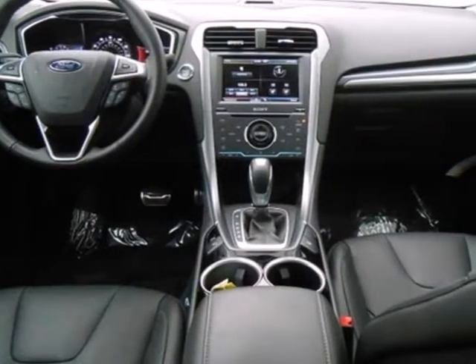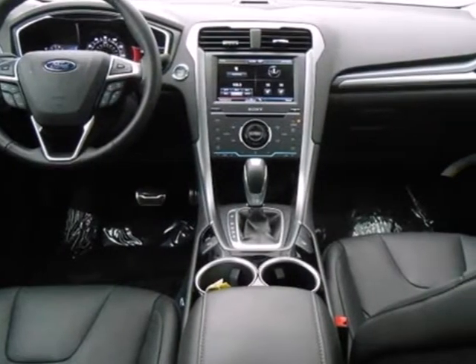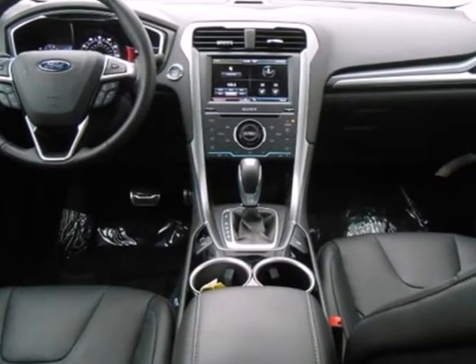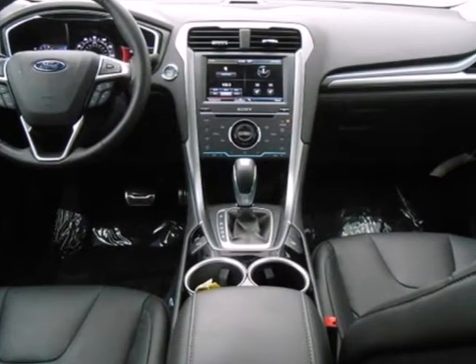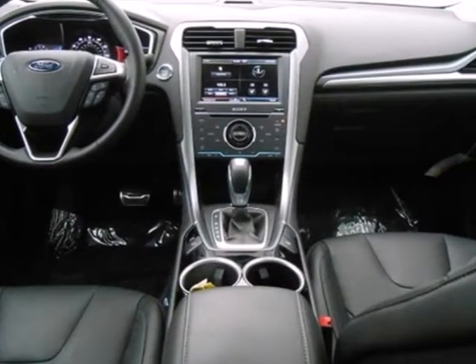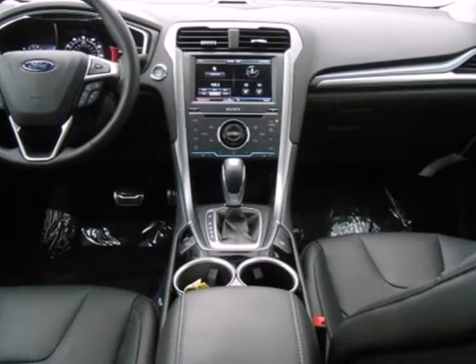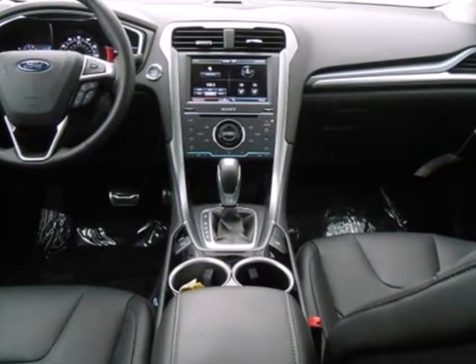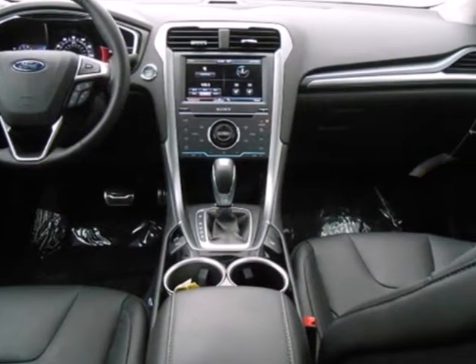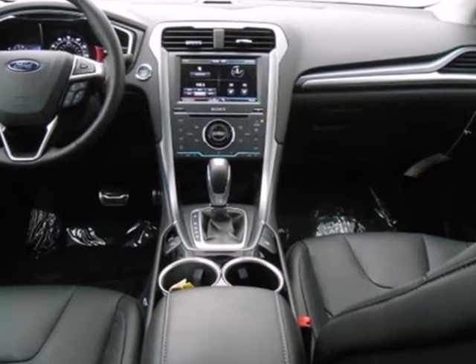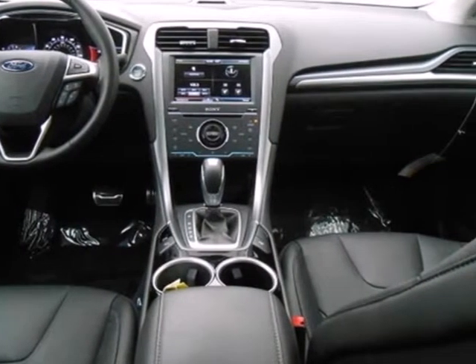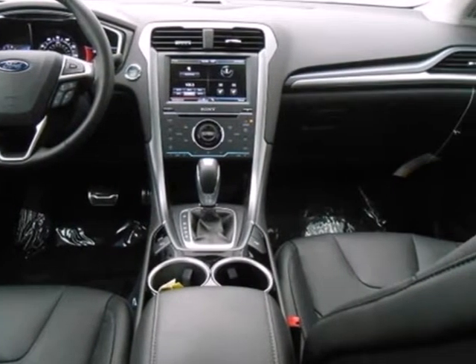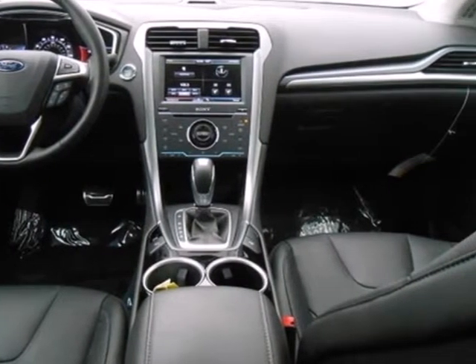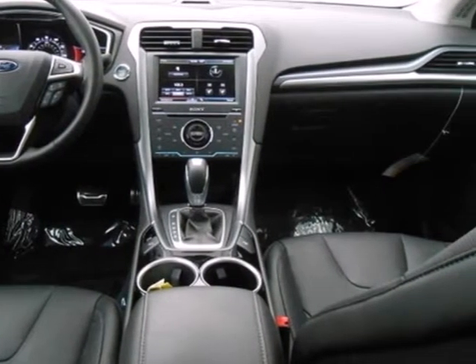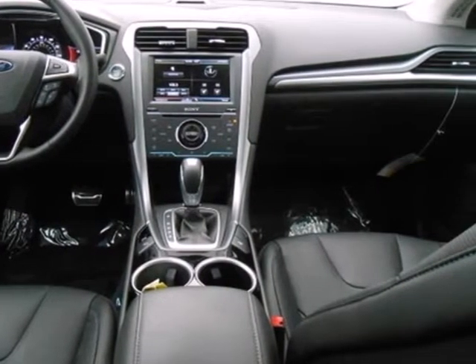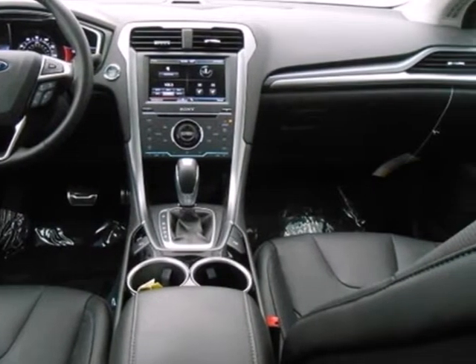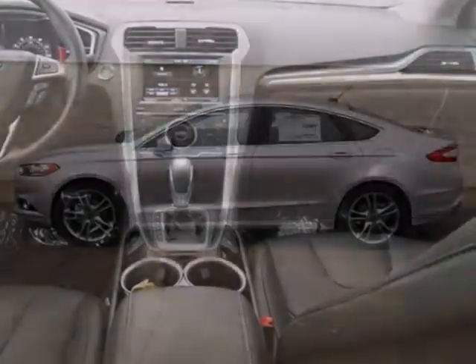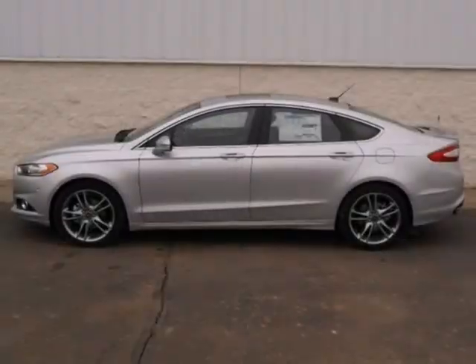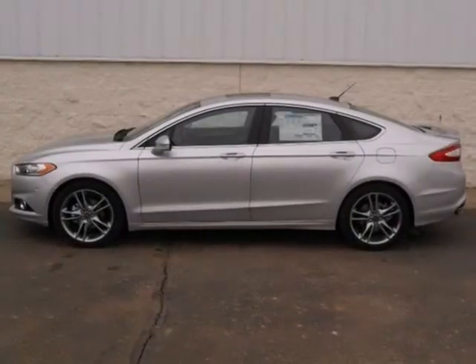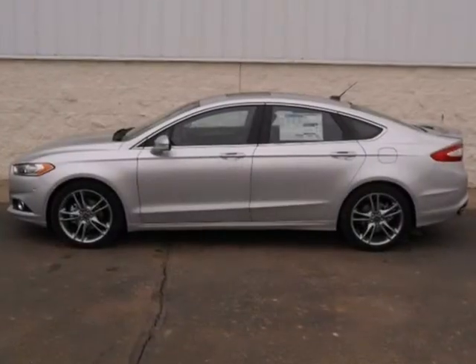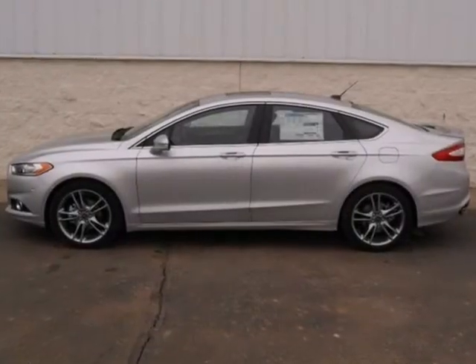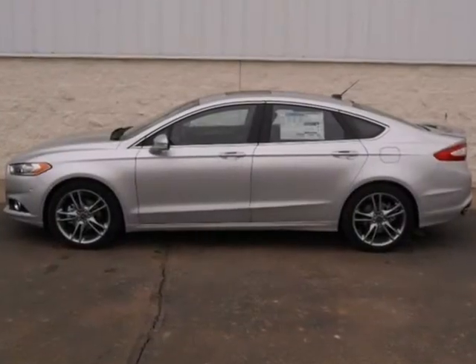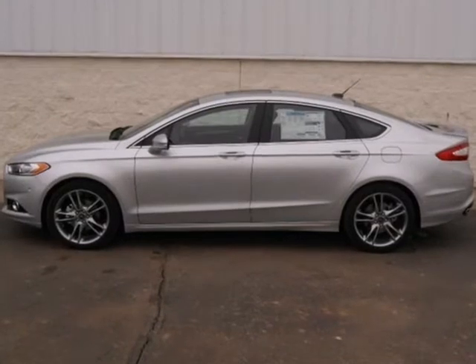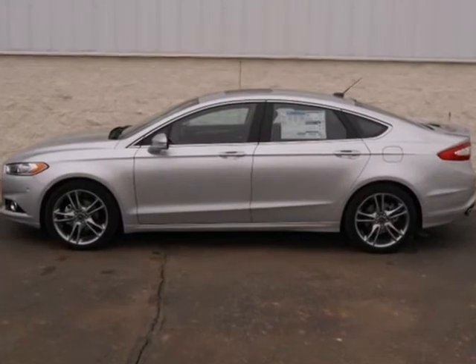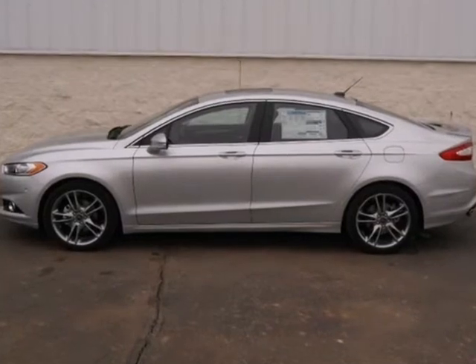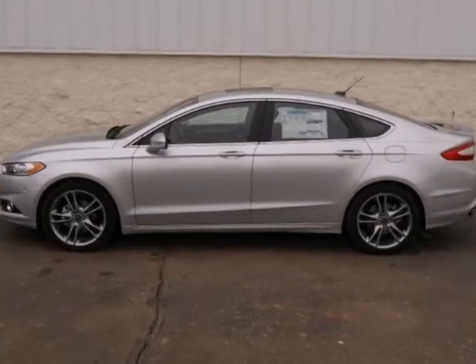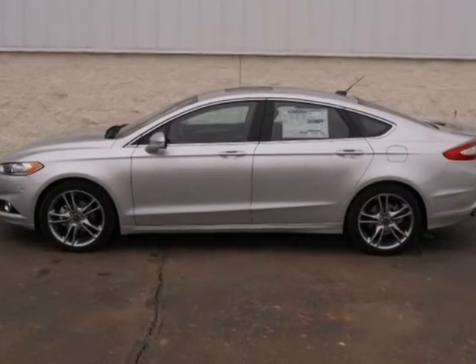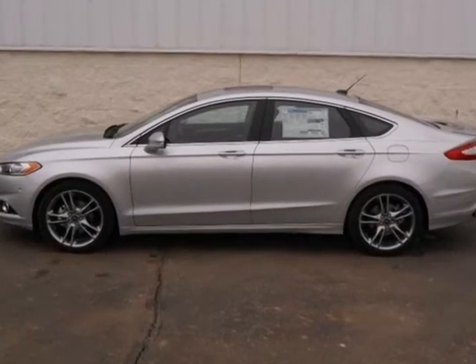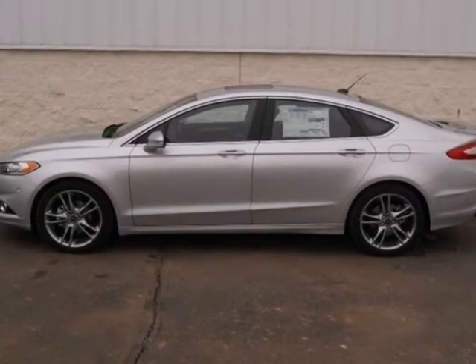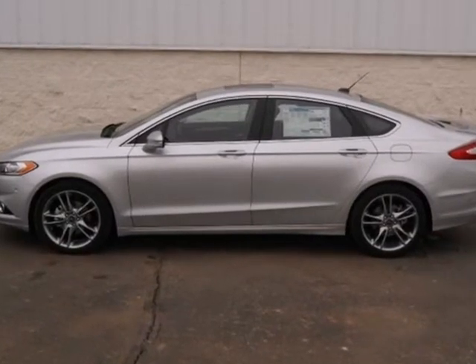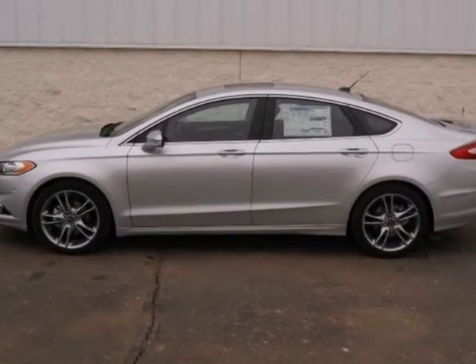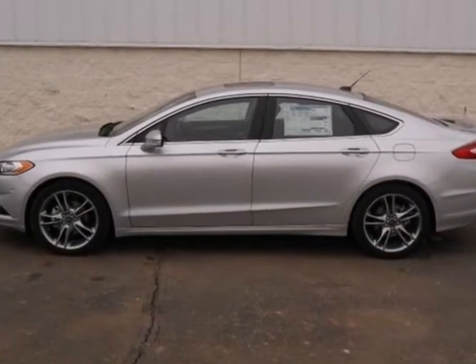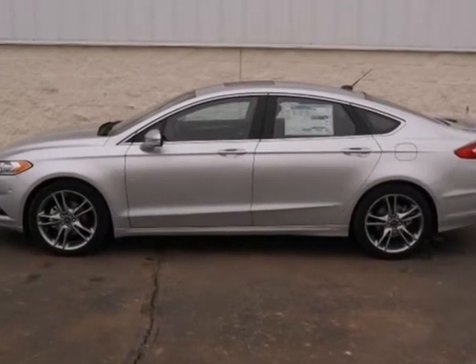The 2013 Fusion is a refreshing take on the modern sedan. Come in today and take it for a test drive.